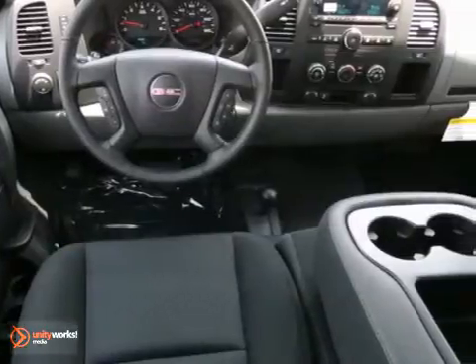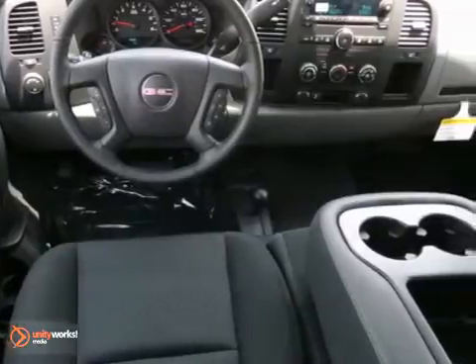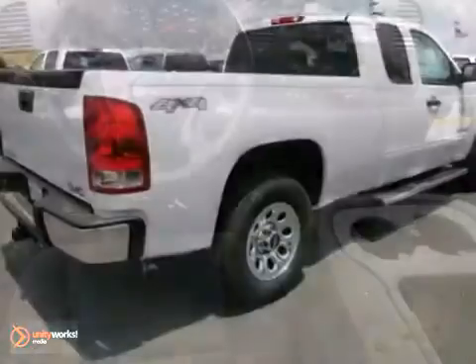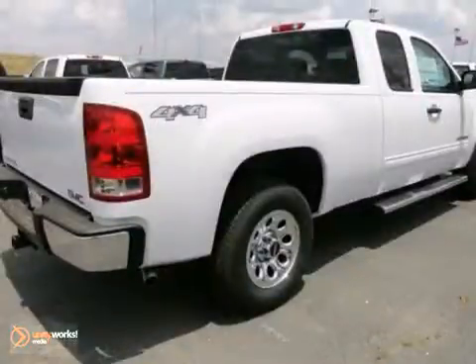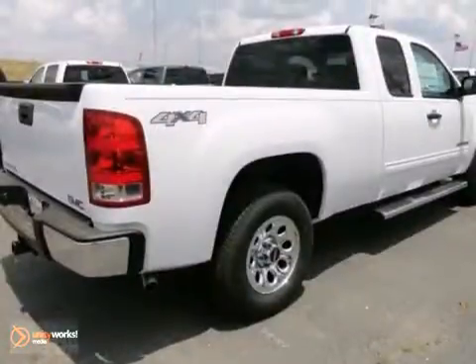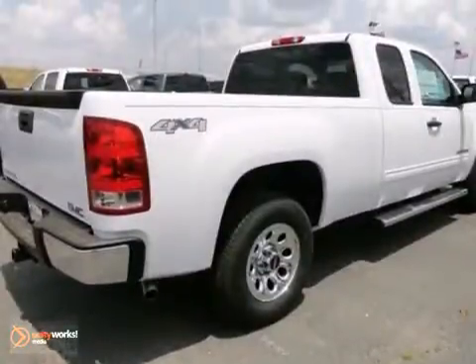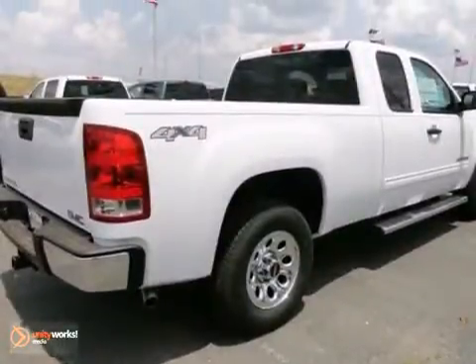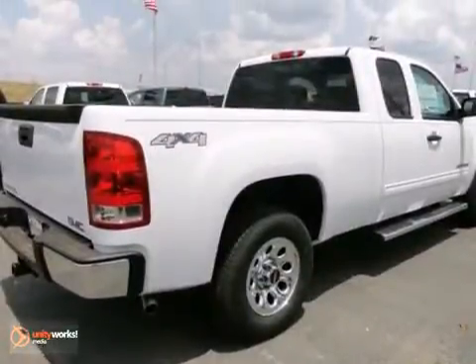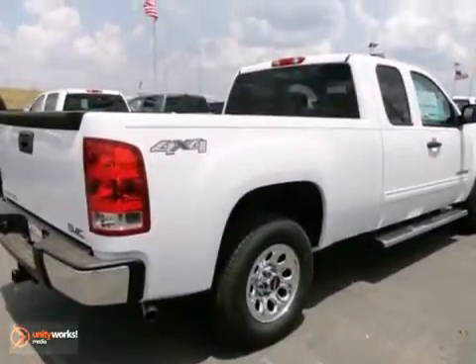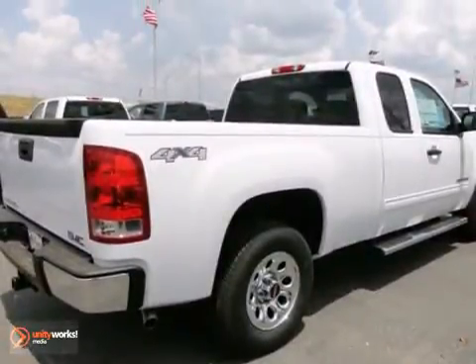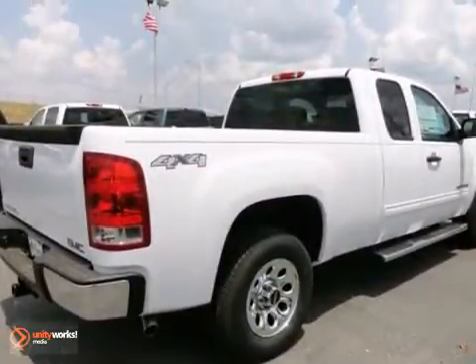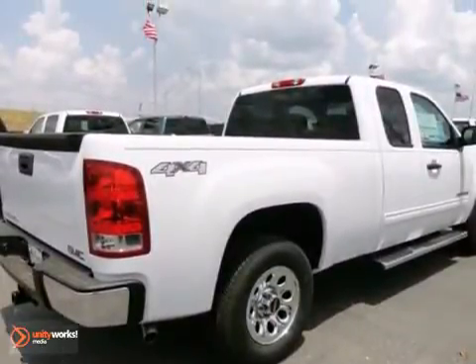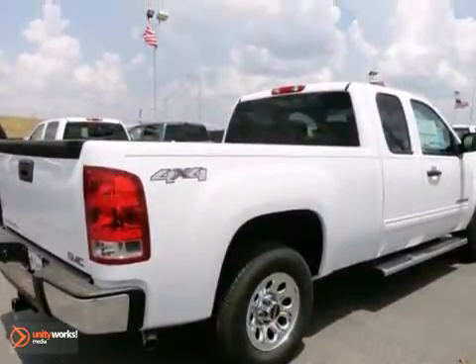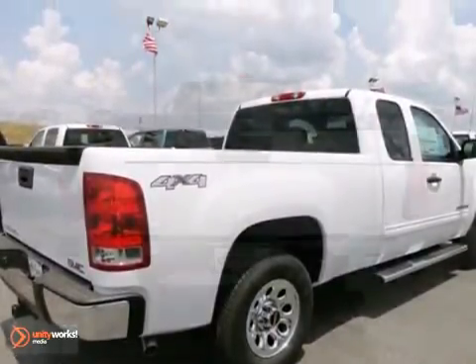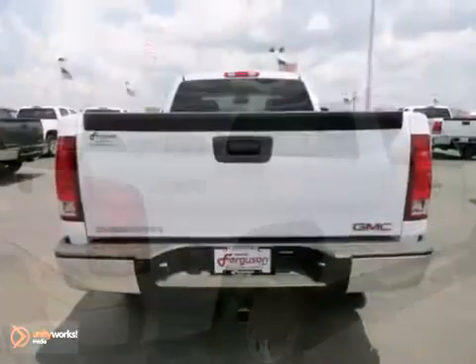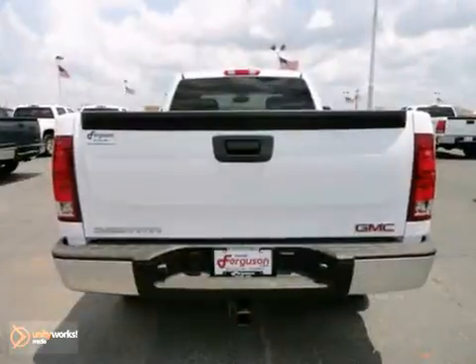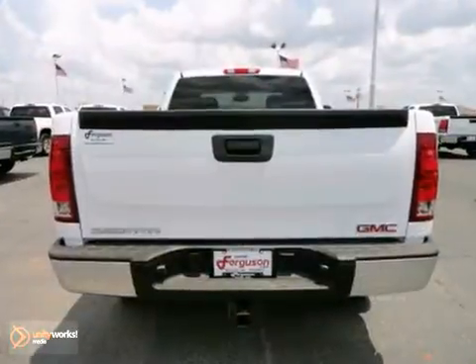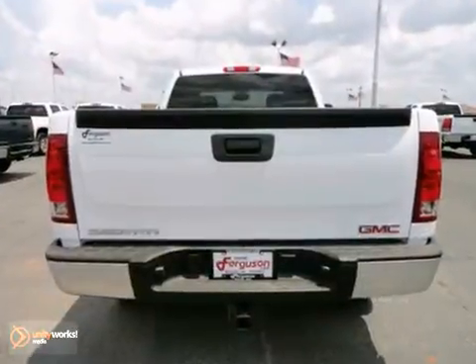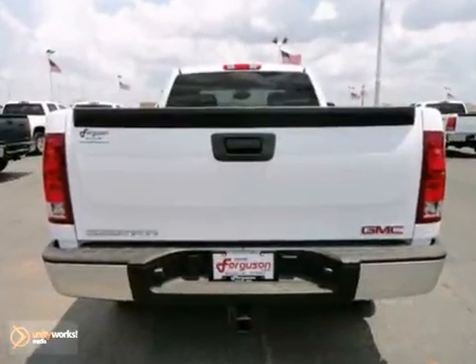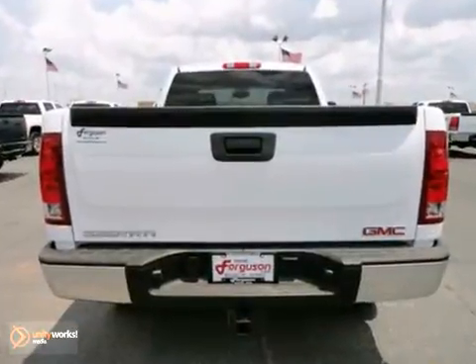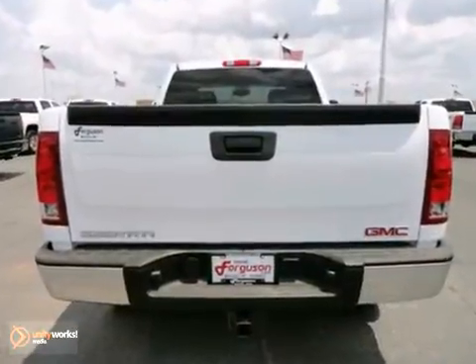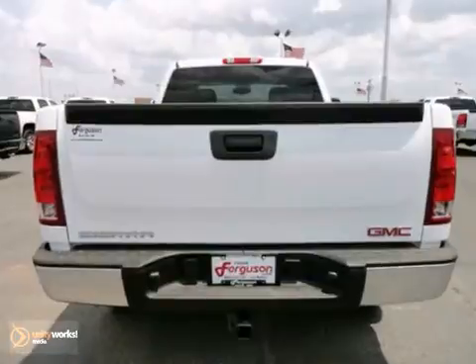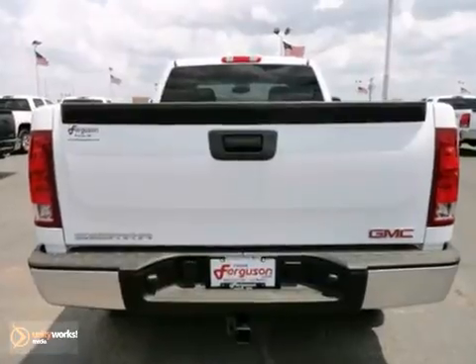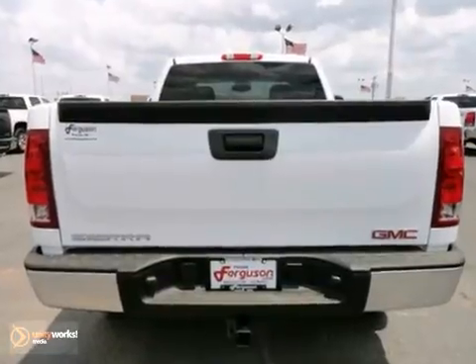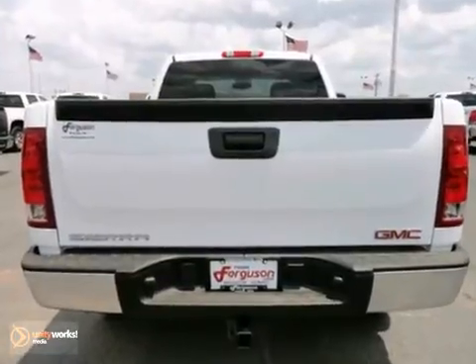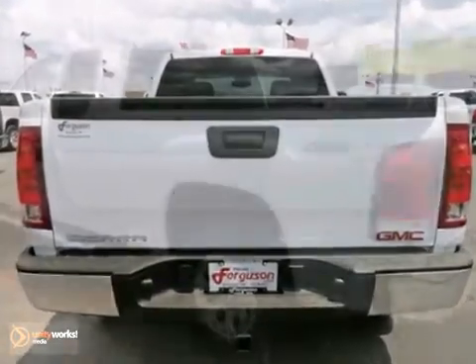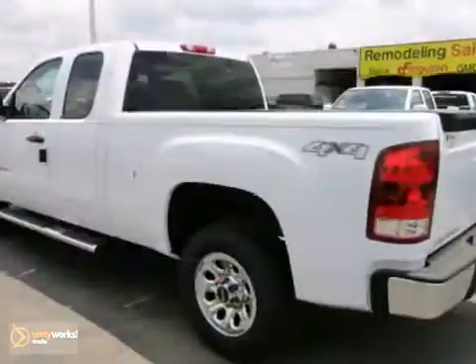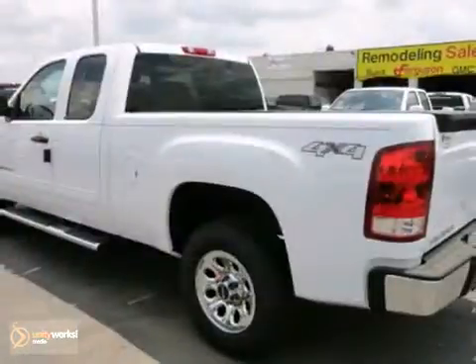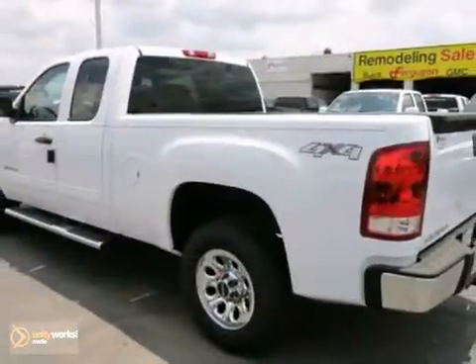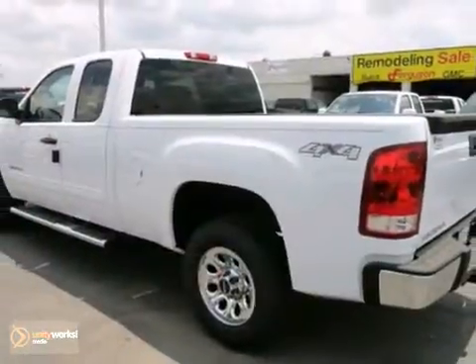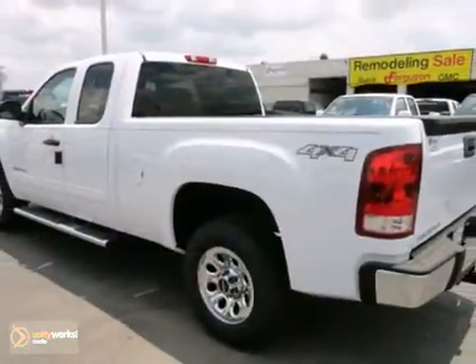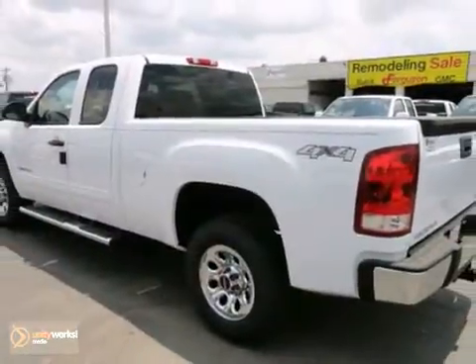This sensational Sierra 1500 is bold and fearless and willing to take you to new heights. Come in today and take it for a test drive.